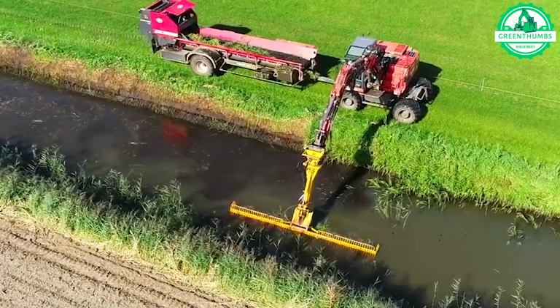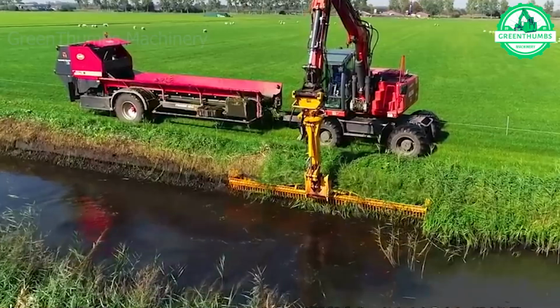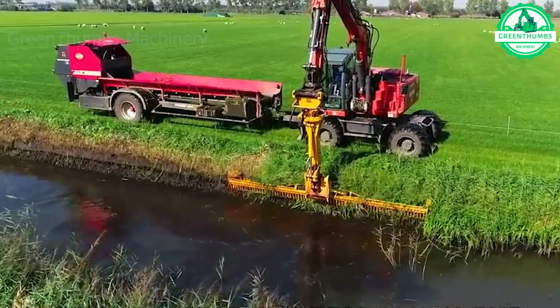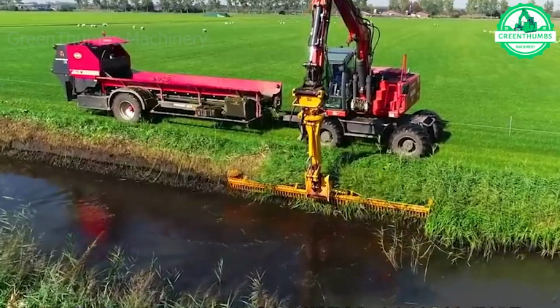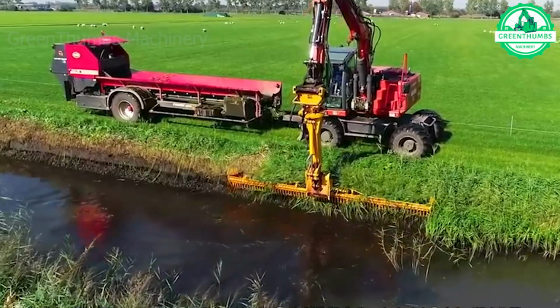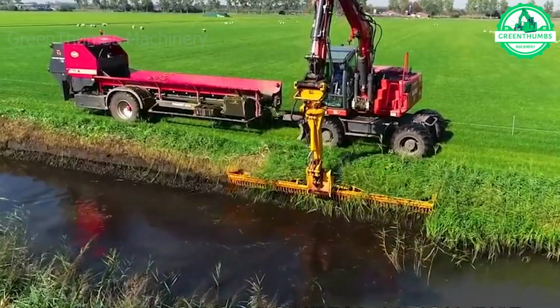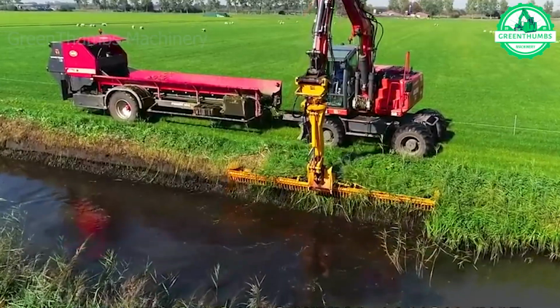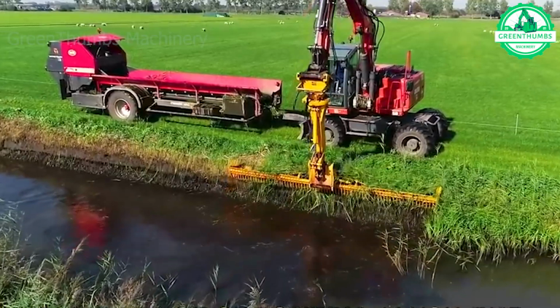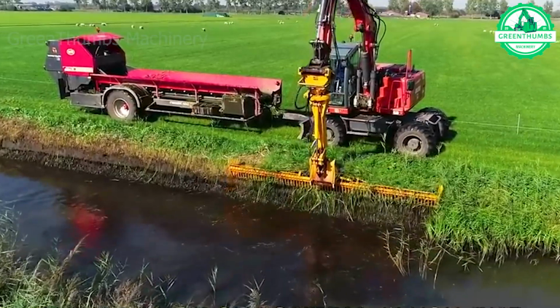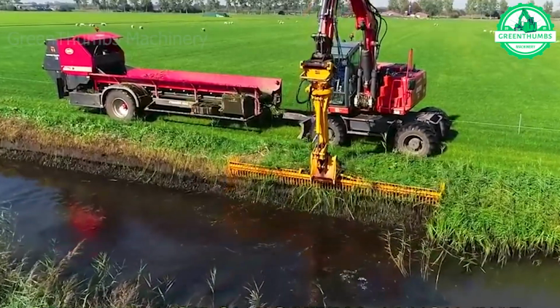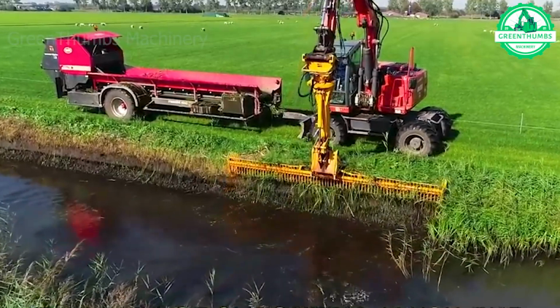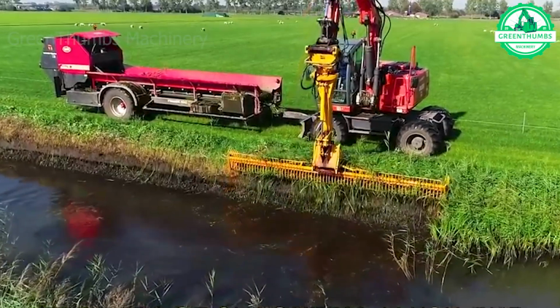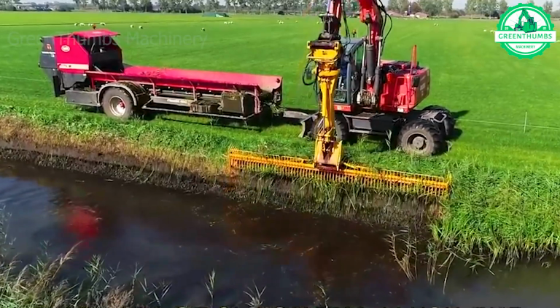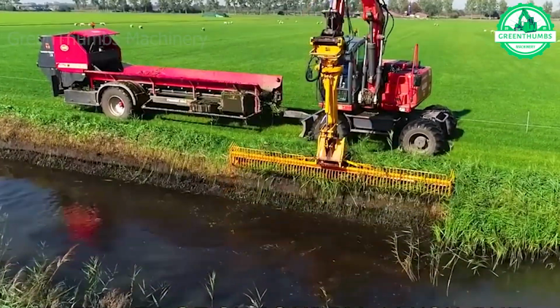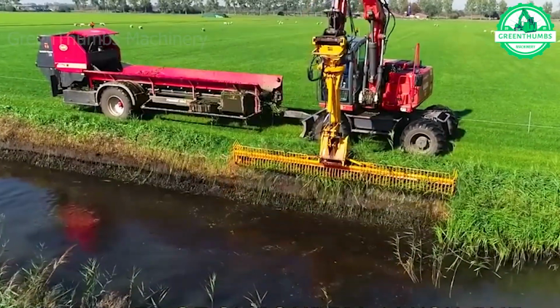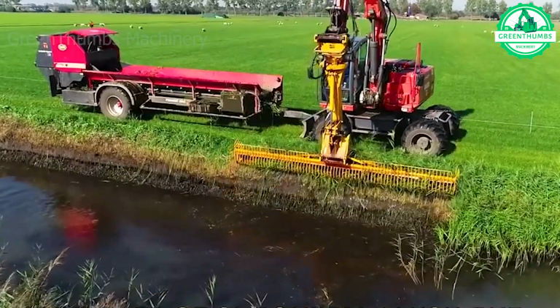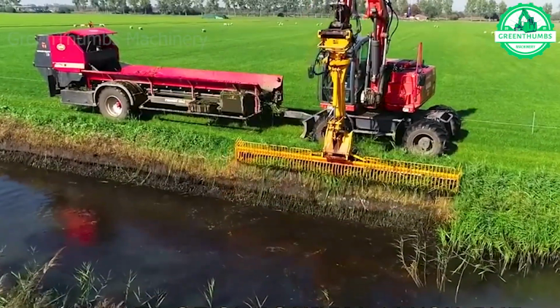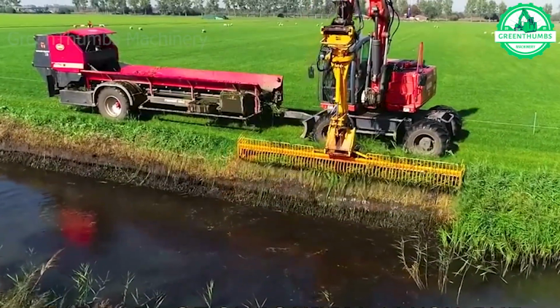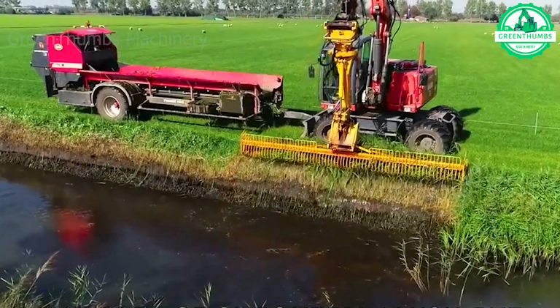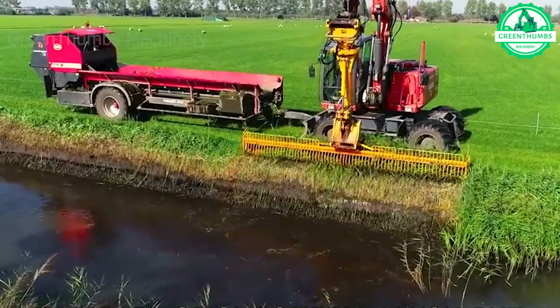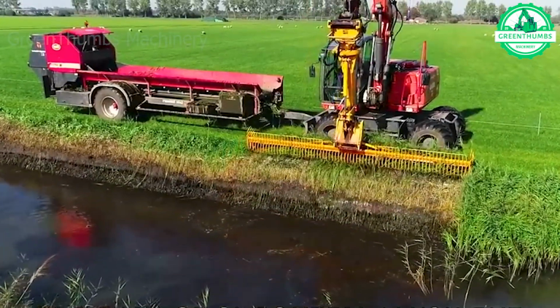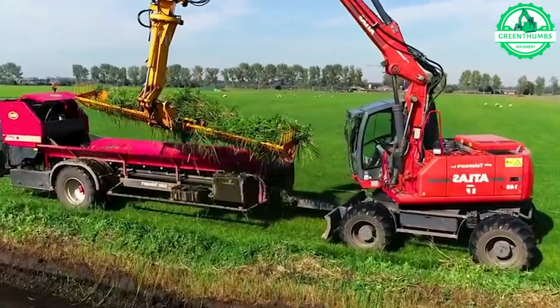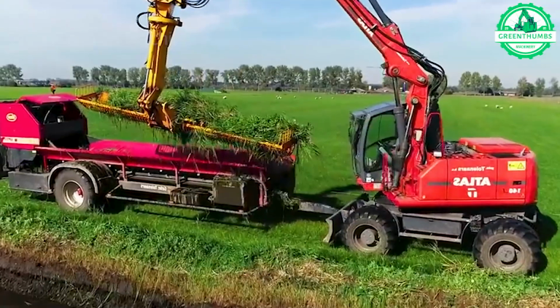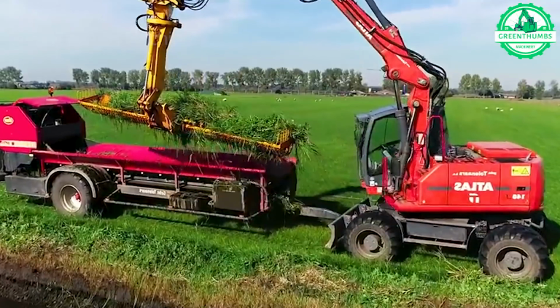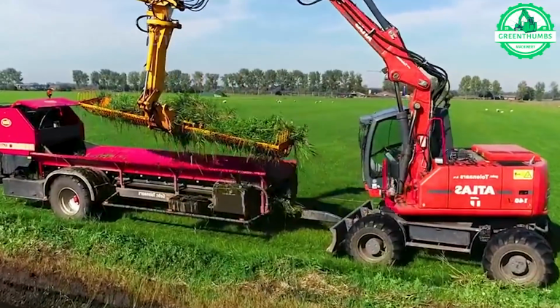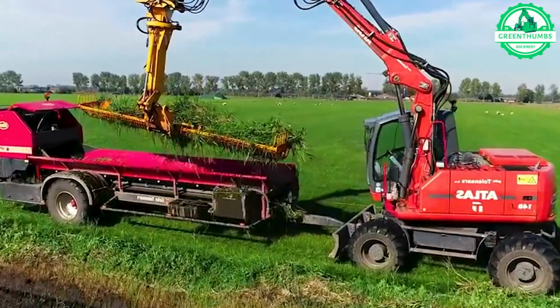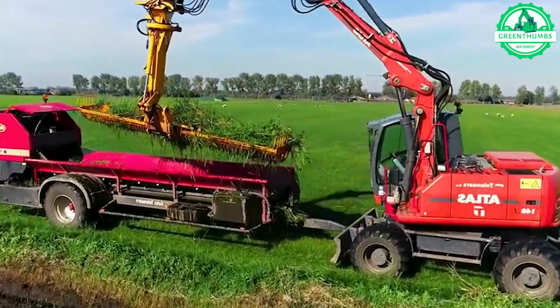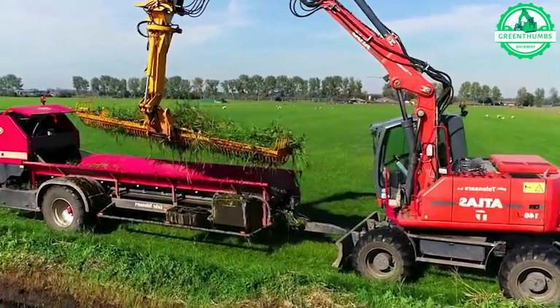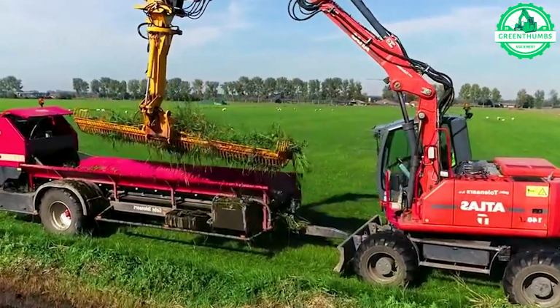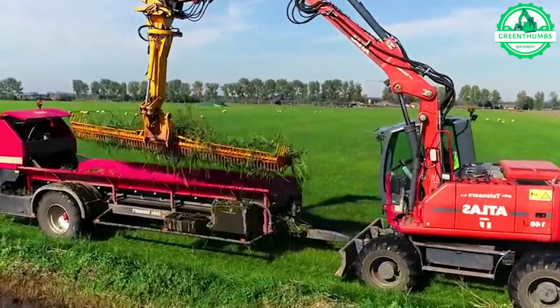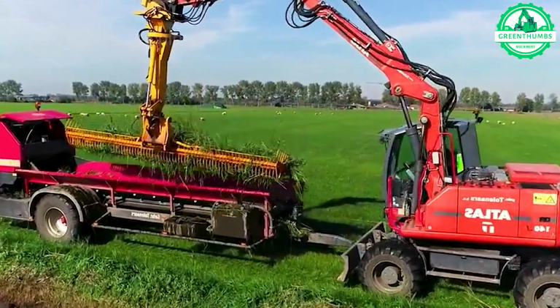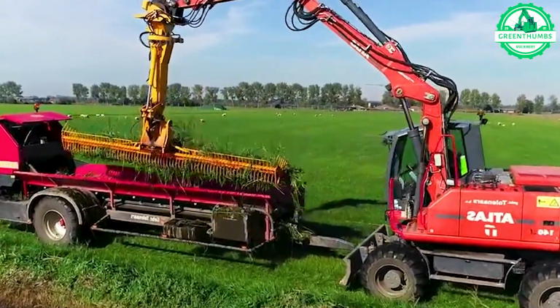This ditch-side grass sweeper operates swiftly and effortlessly, ensuring a tidy, neat appearance.